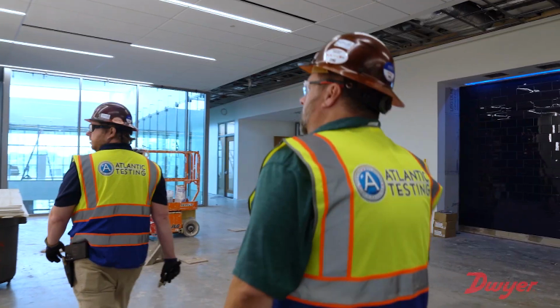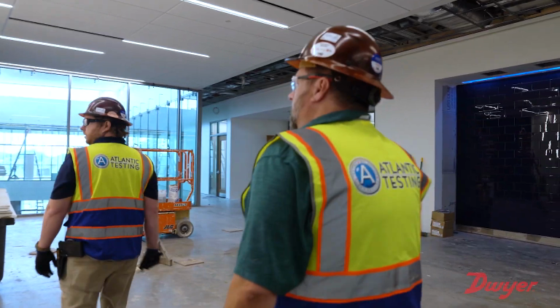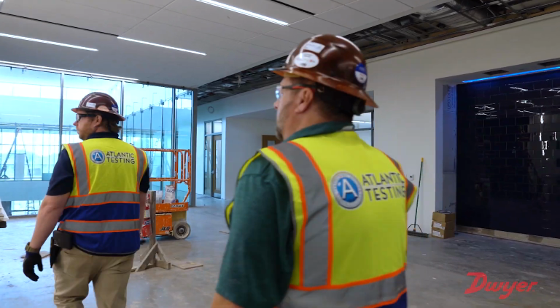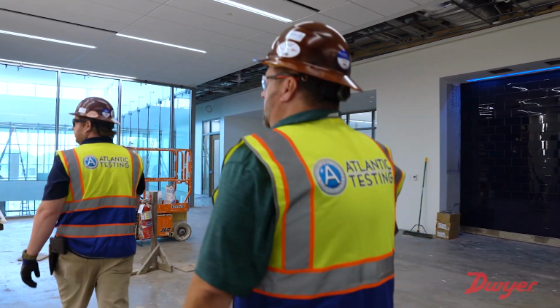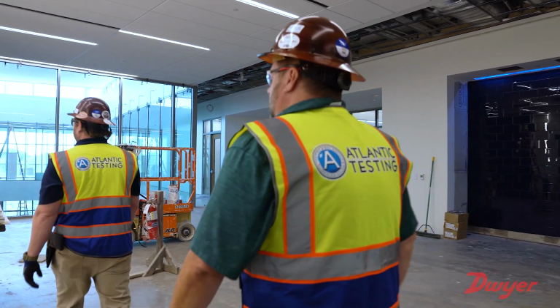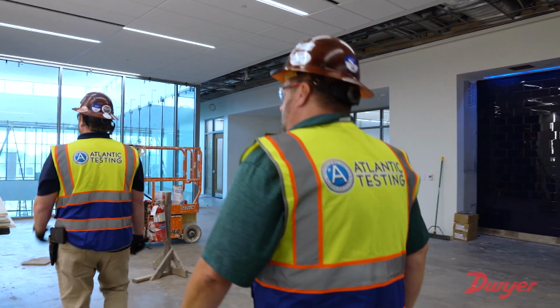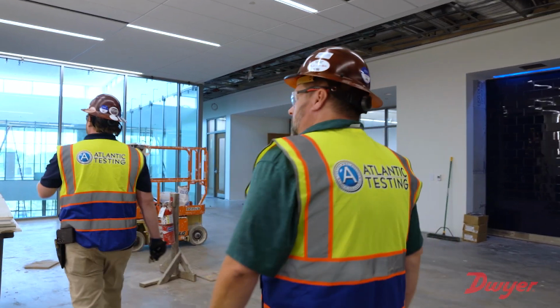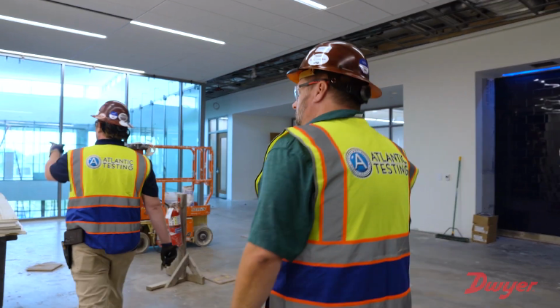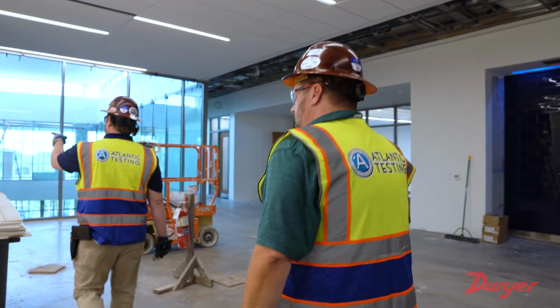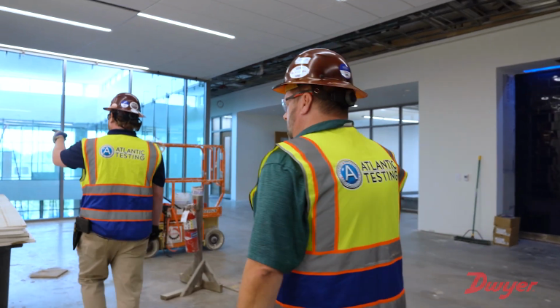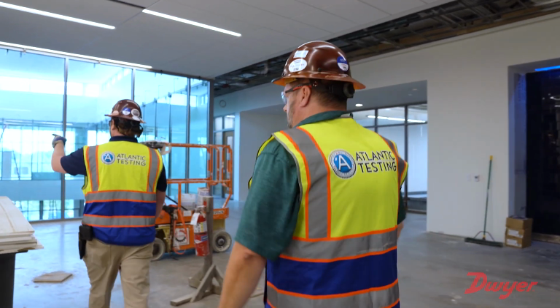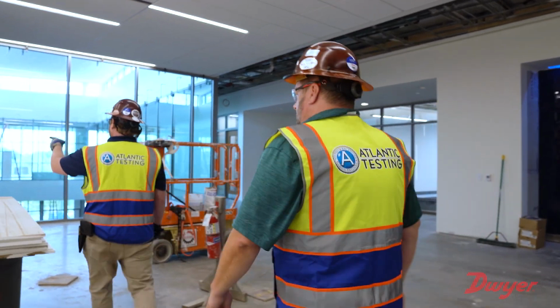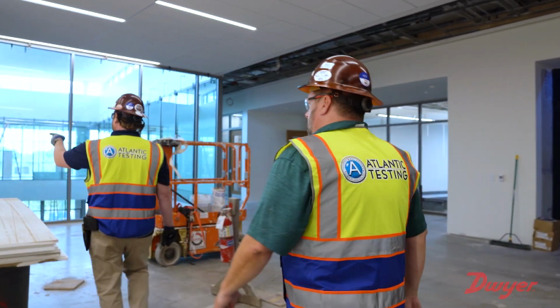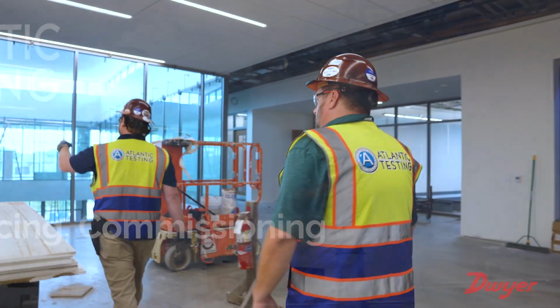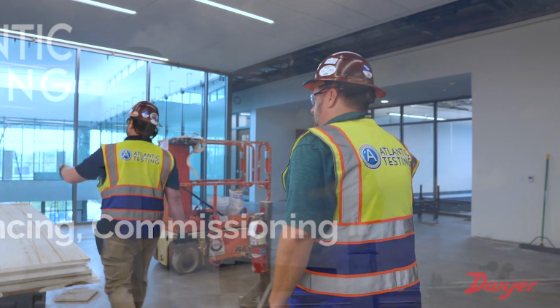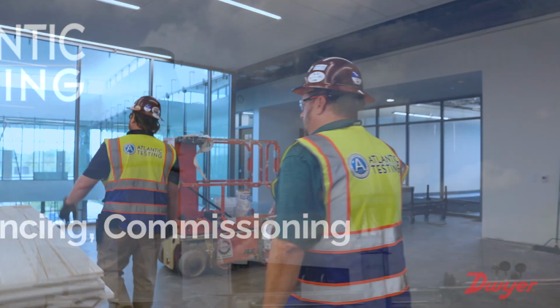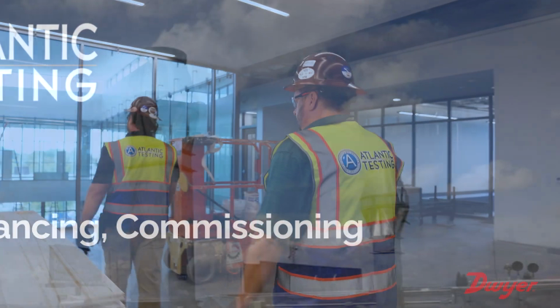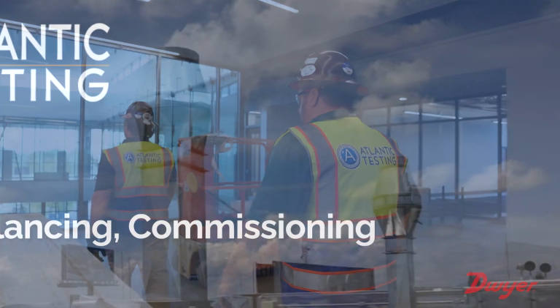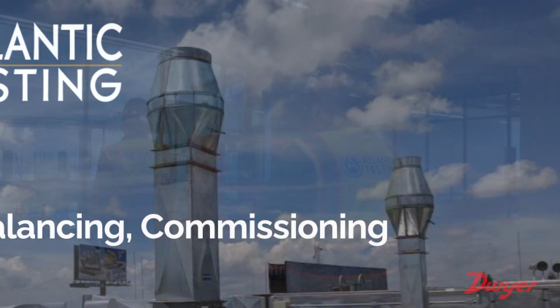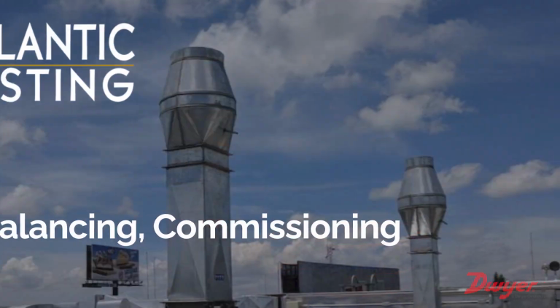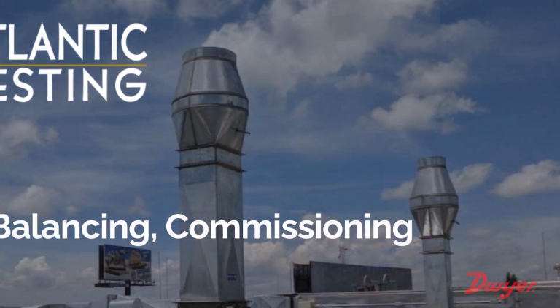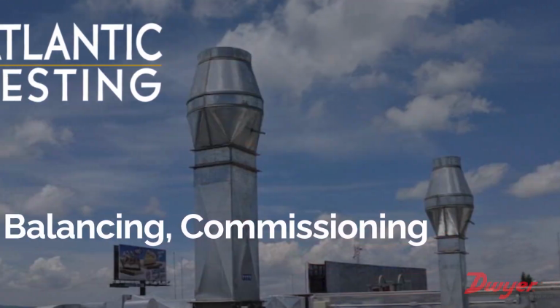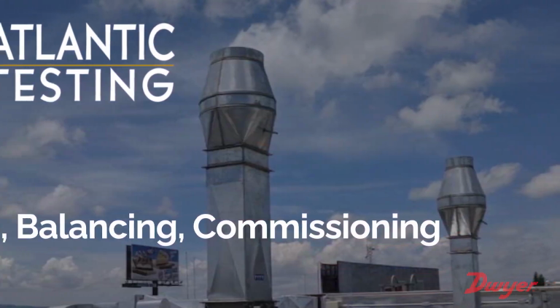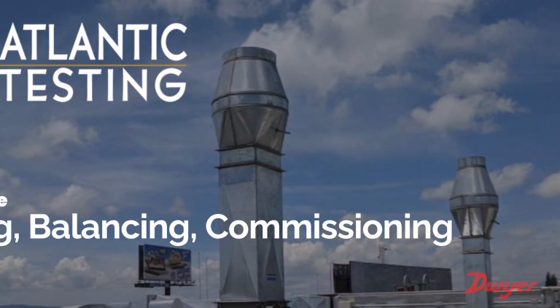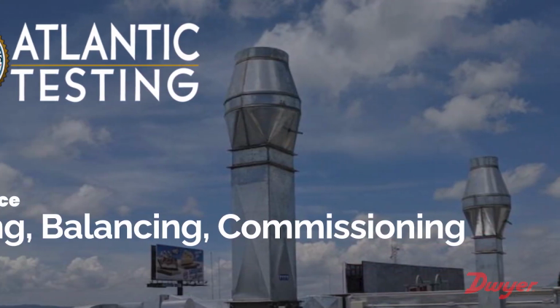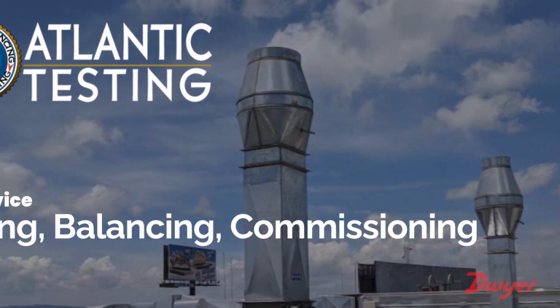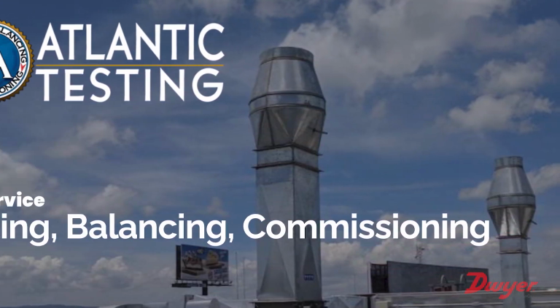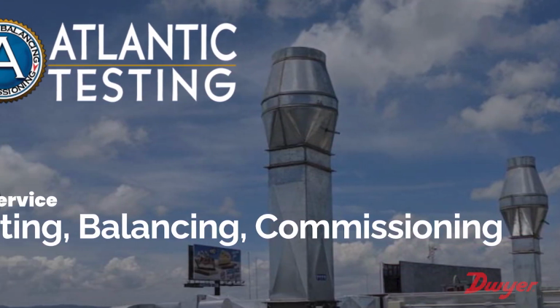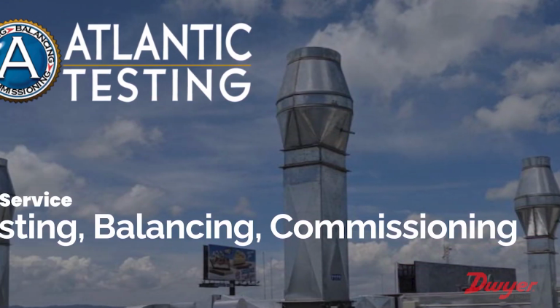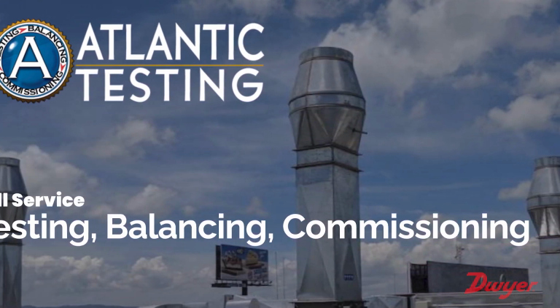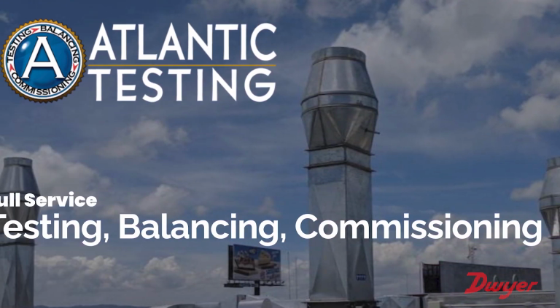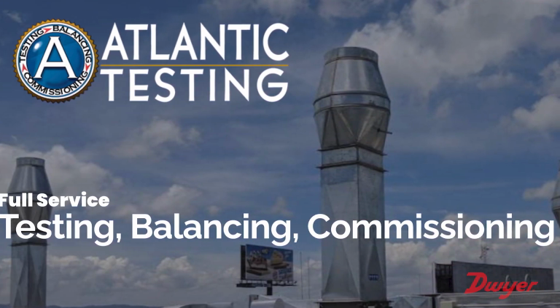Atlantic Testing was started in 2007 as primarily a testing, adjusting, and balancing agency.